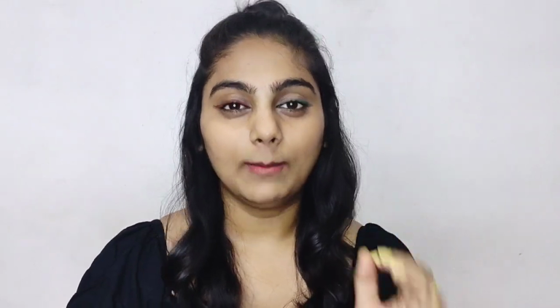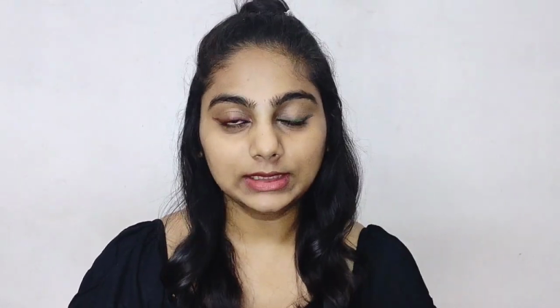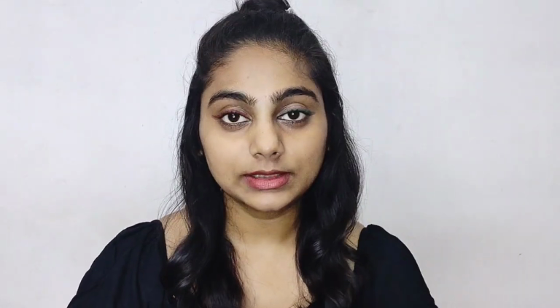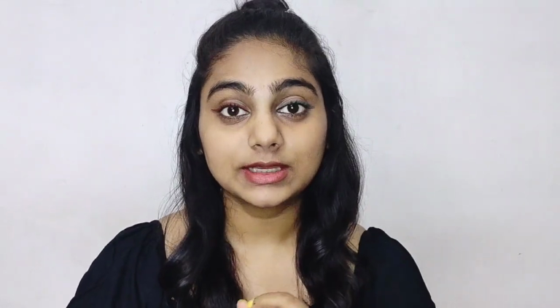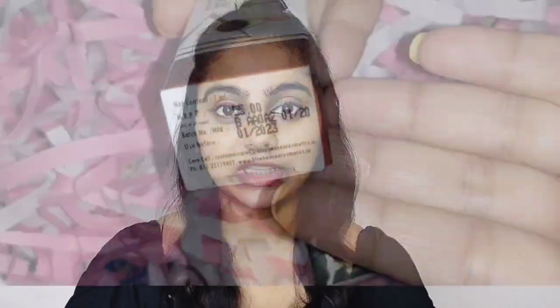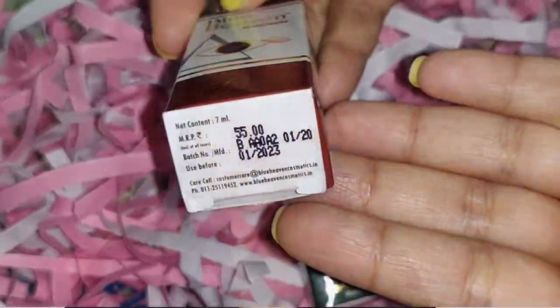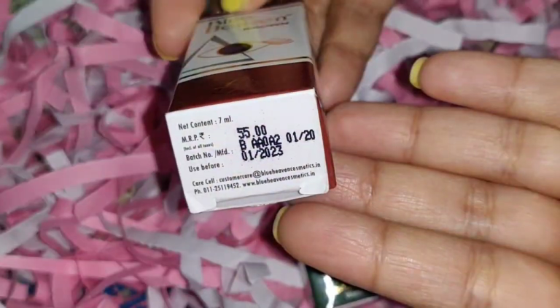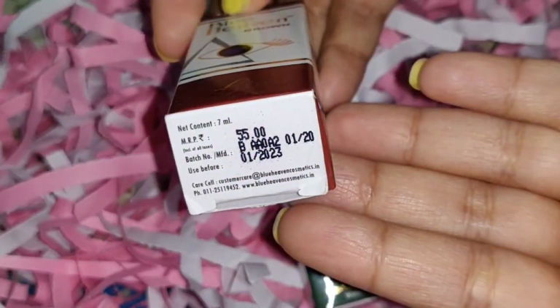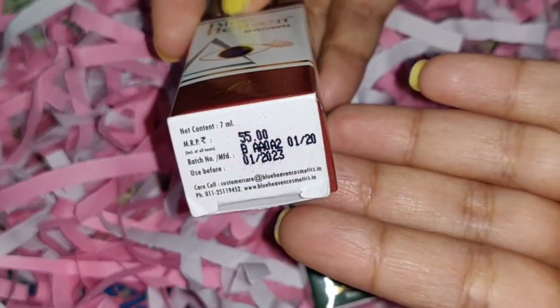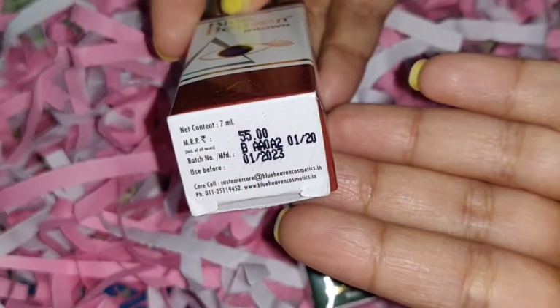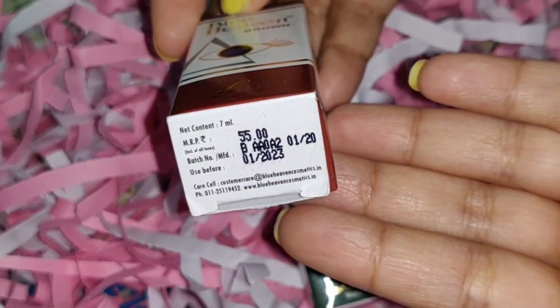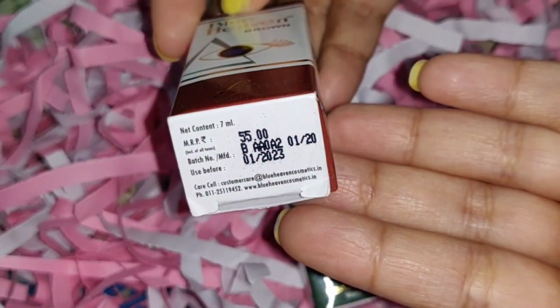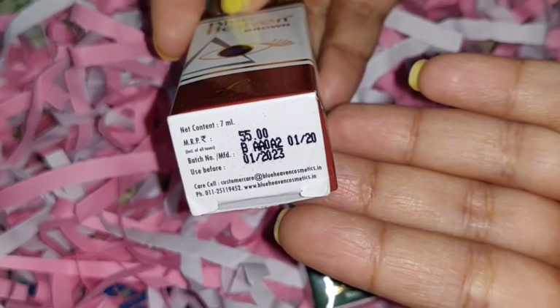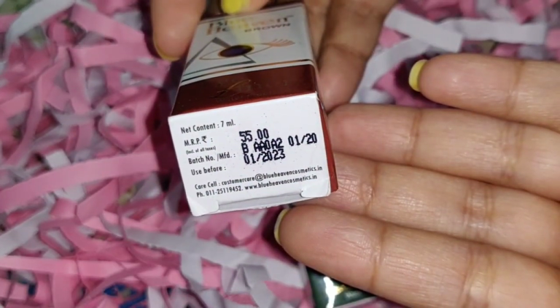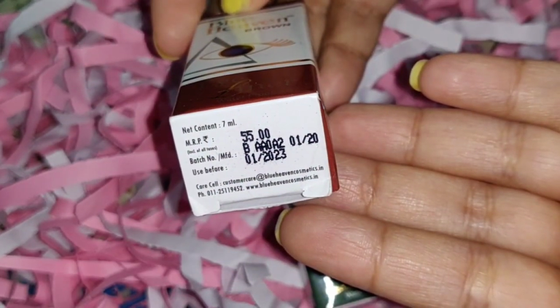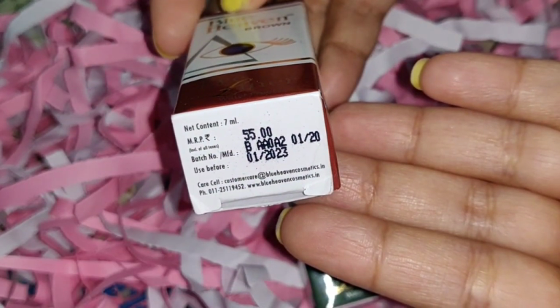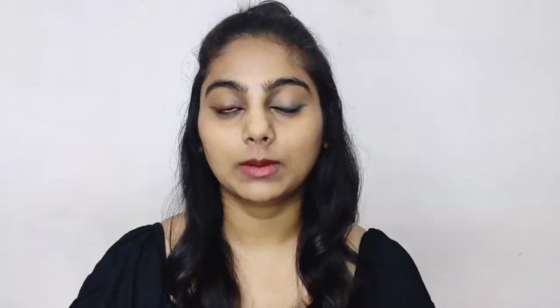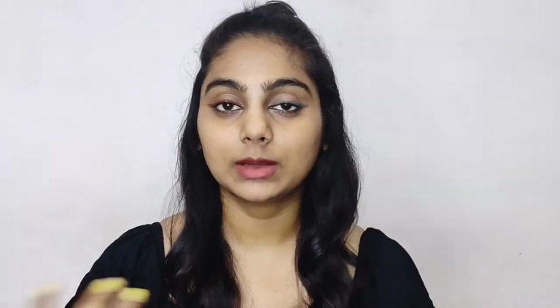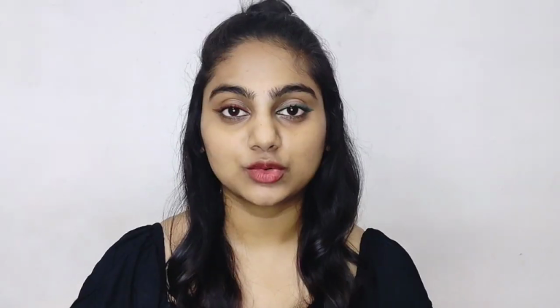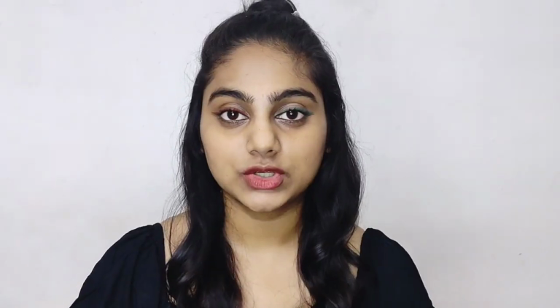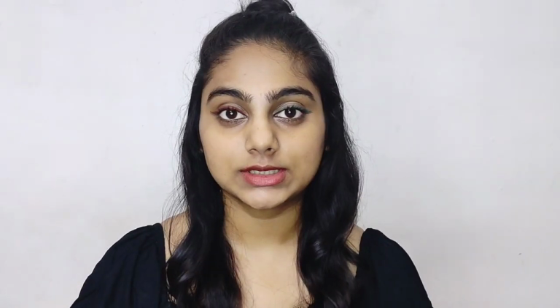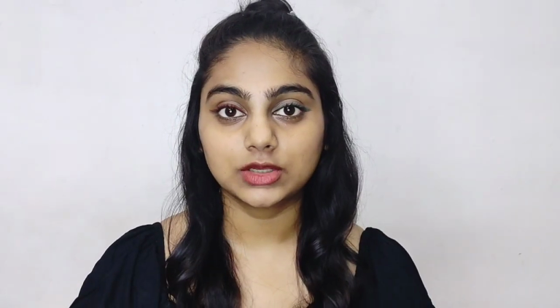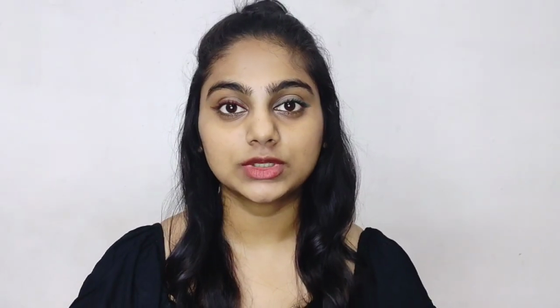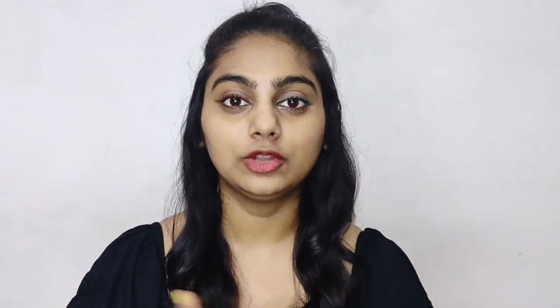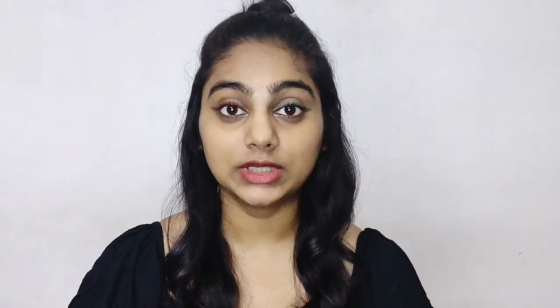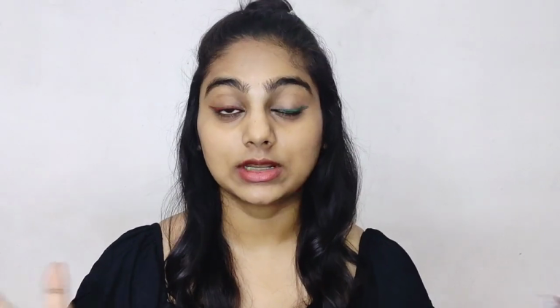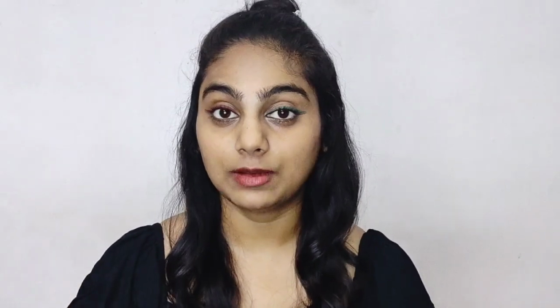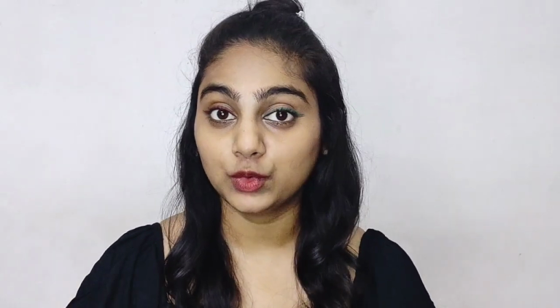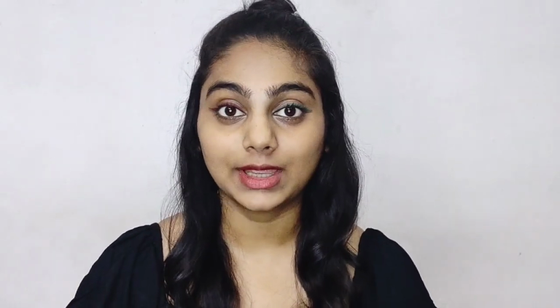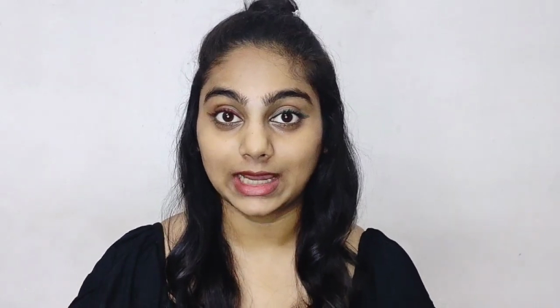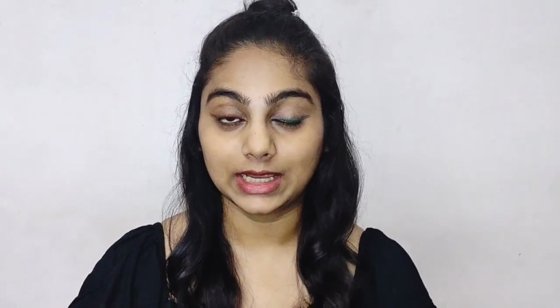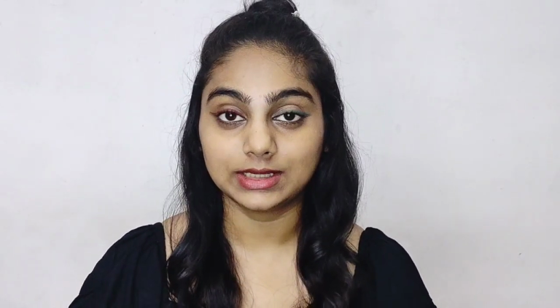Talking about the shelf life, it has a 3-year shelf life, which is good. If you use it for 3 years, it will be enough for an eyeliner.